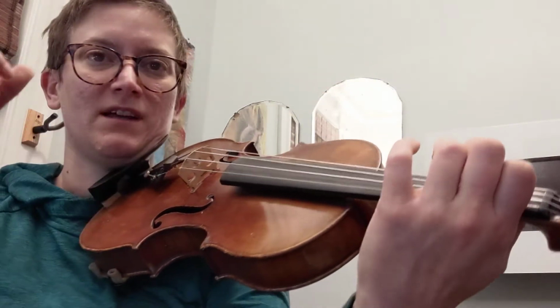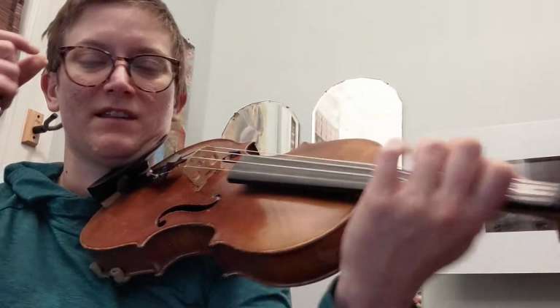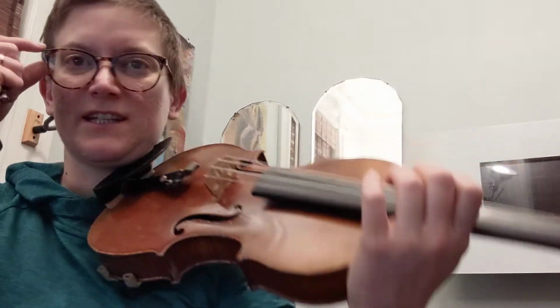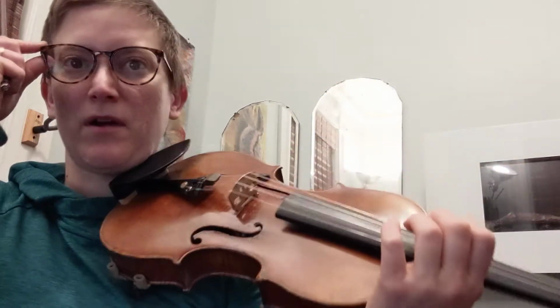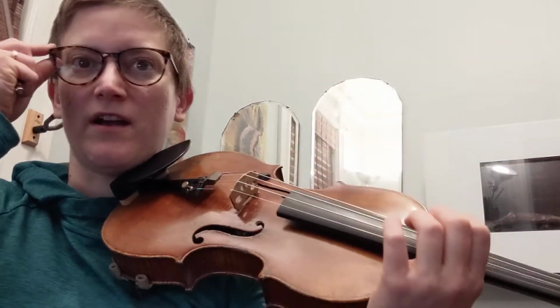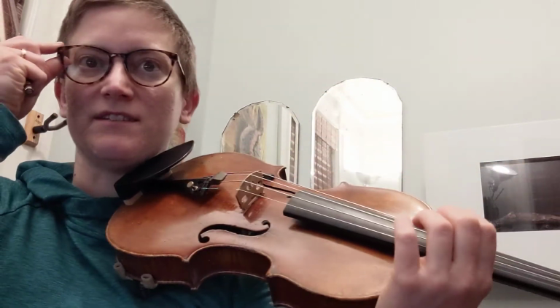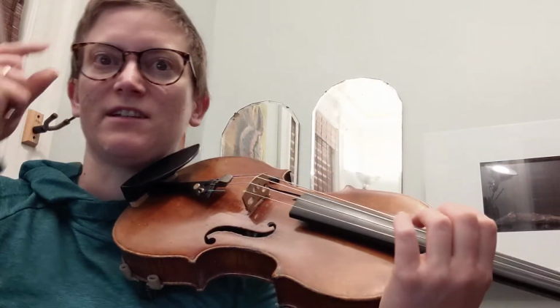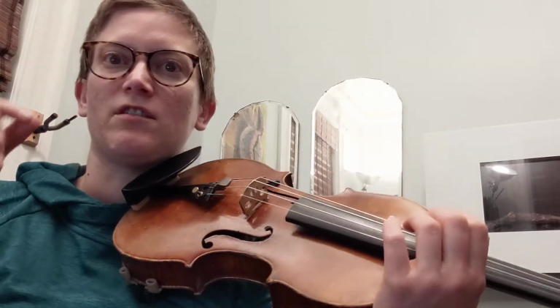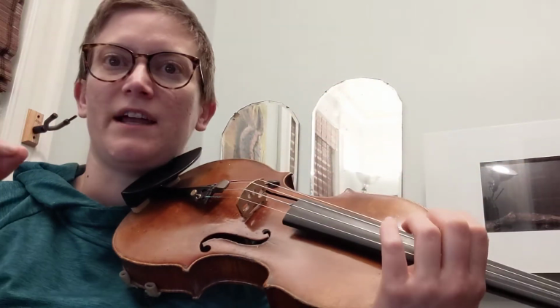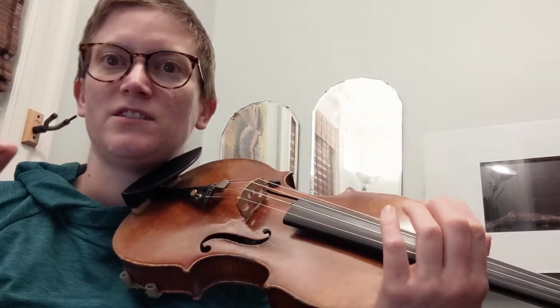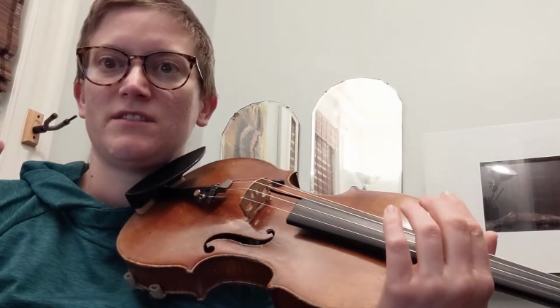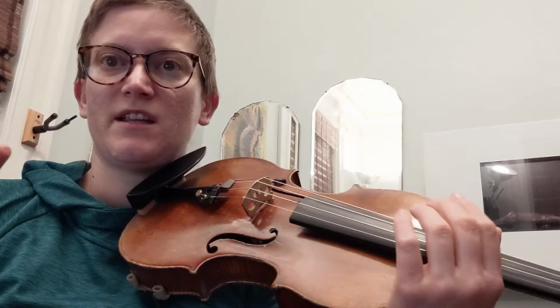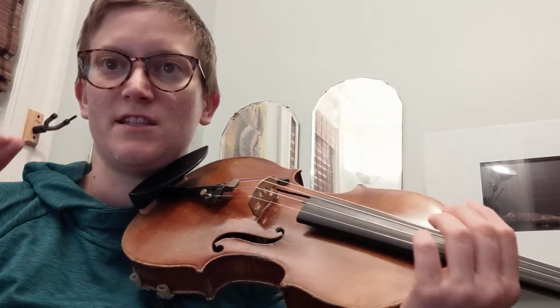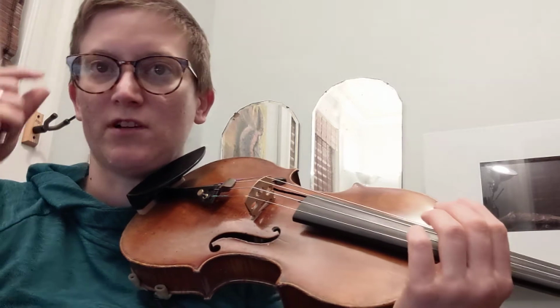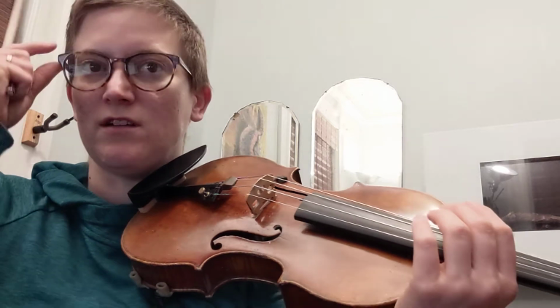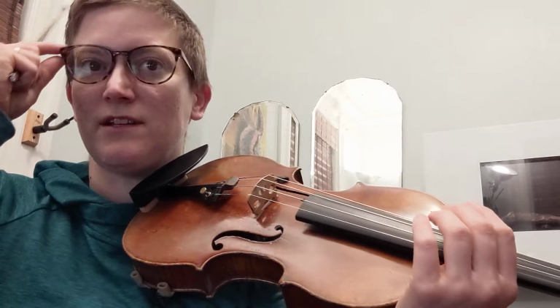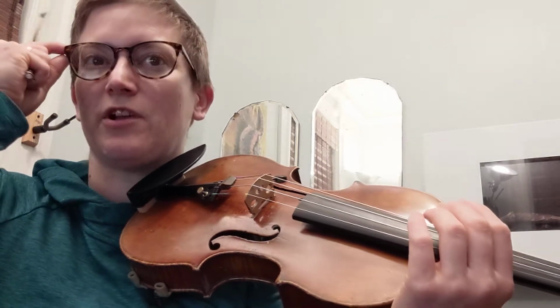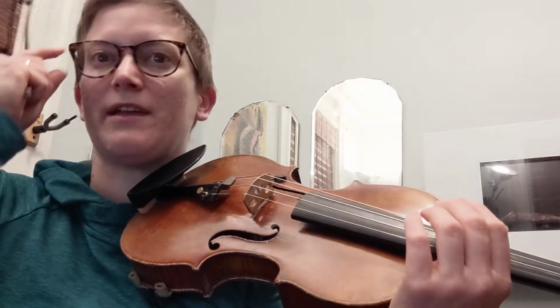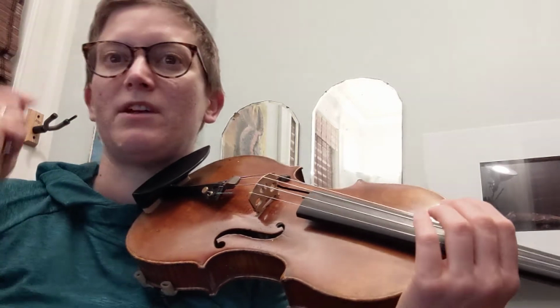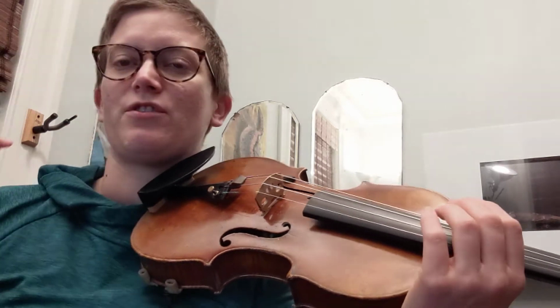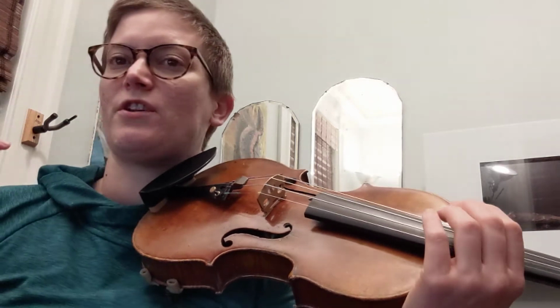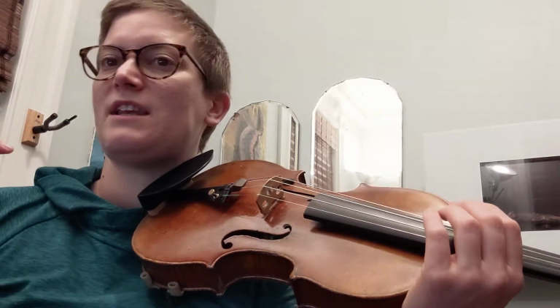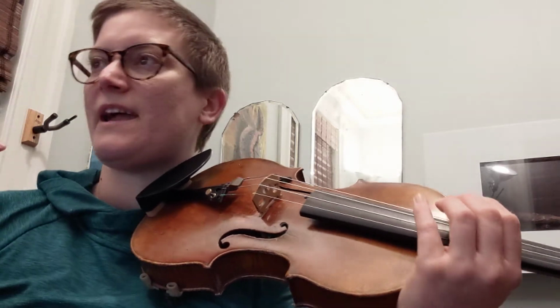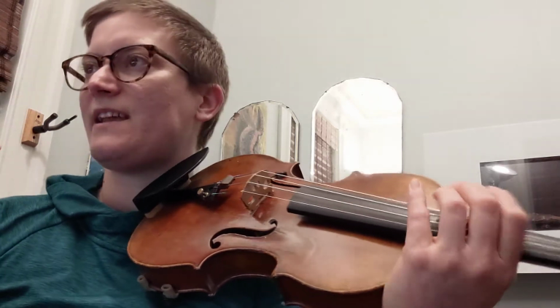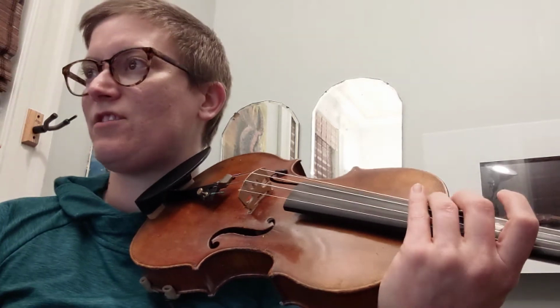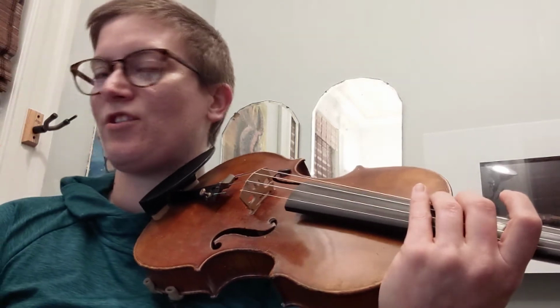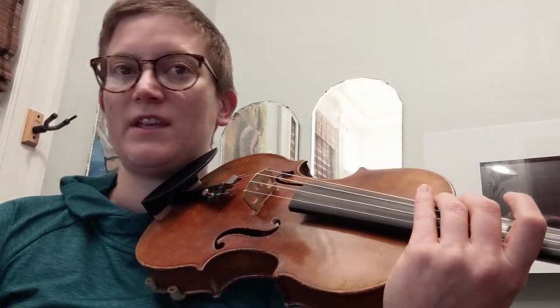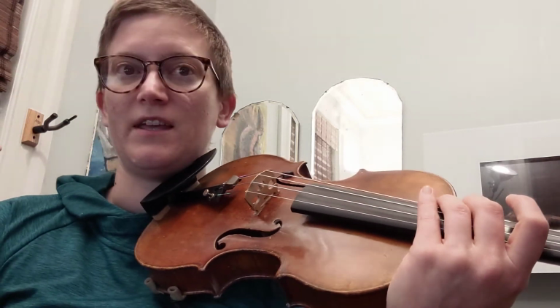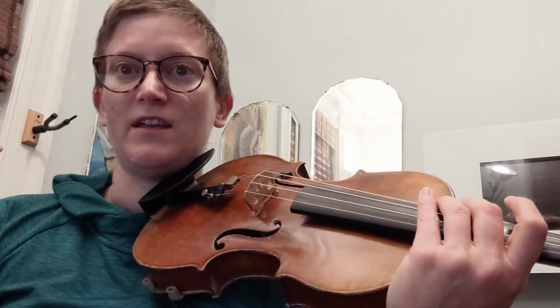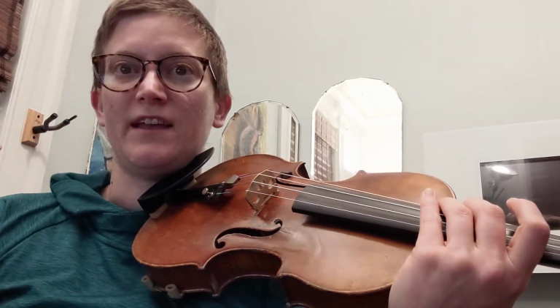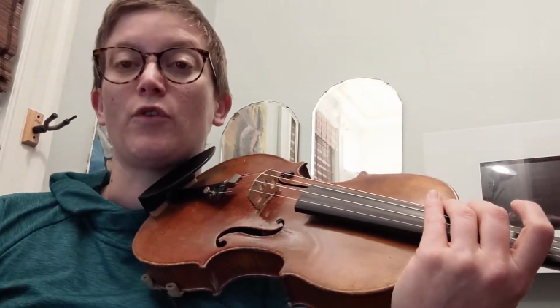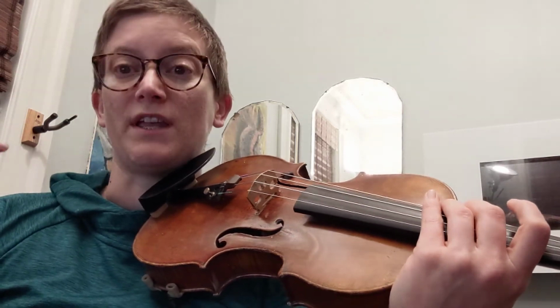The next part is single line, so it's not as difficult. Now we're going to look at measures 39 and 40.